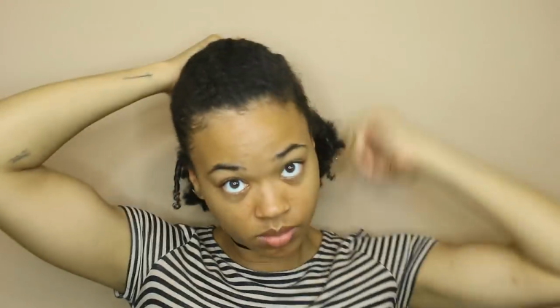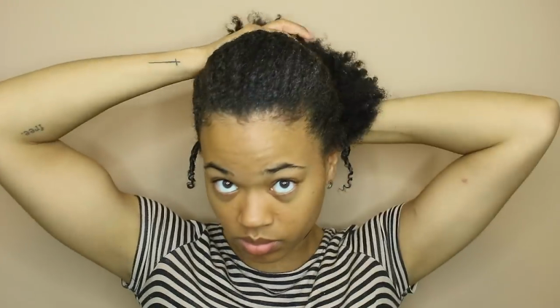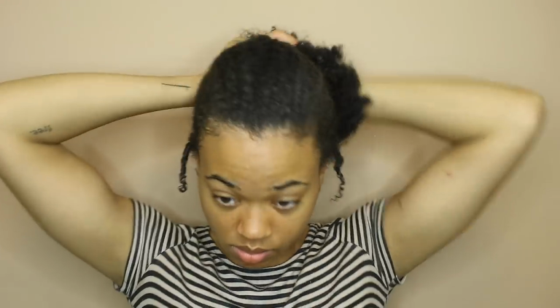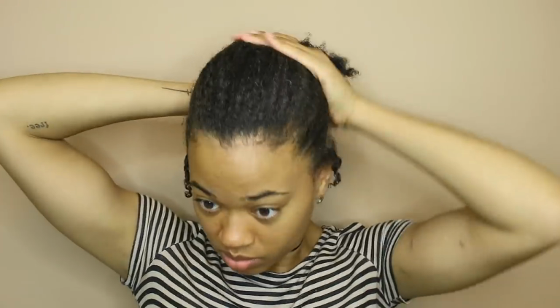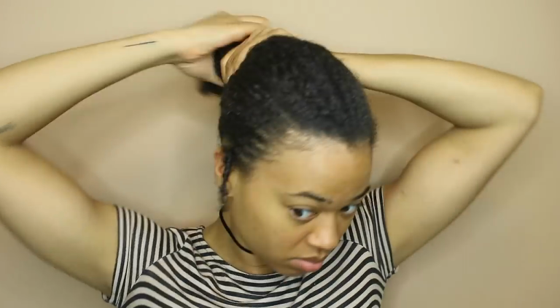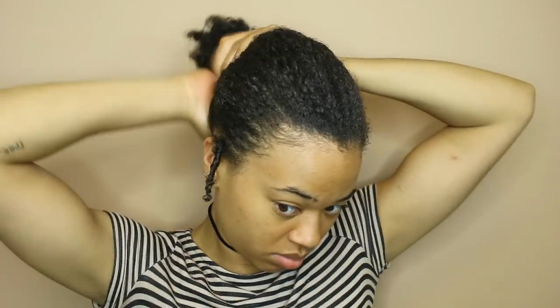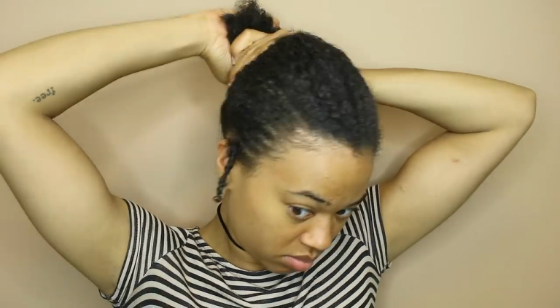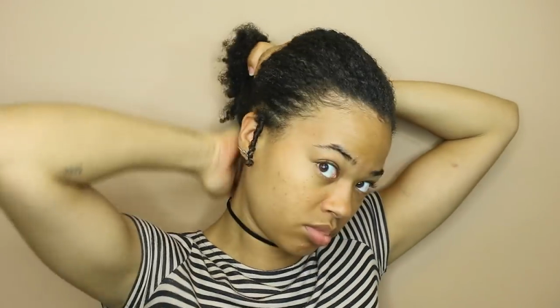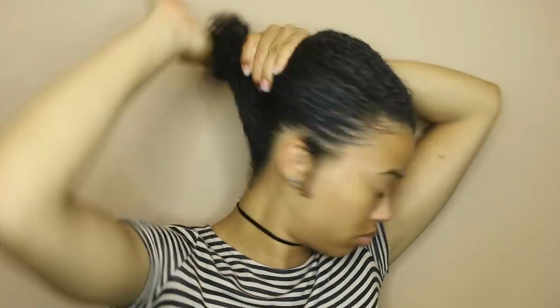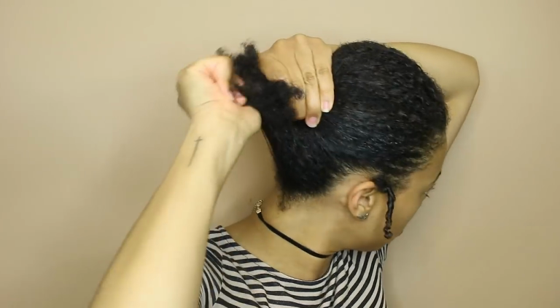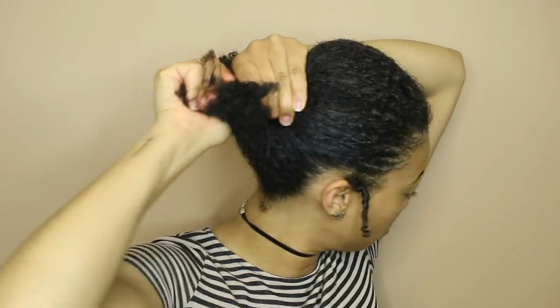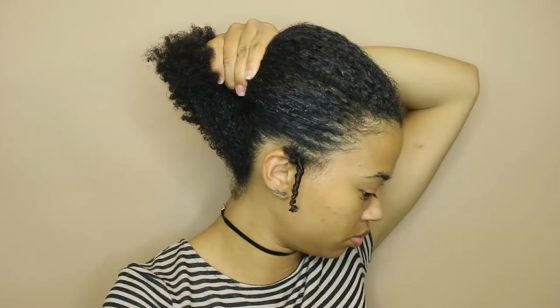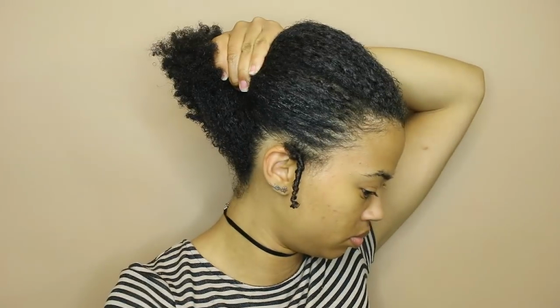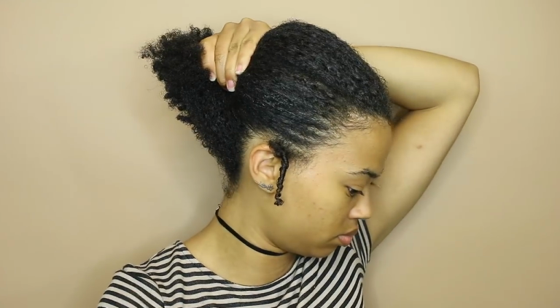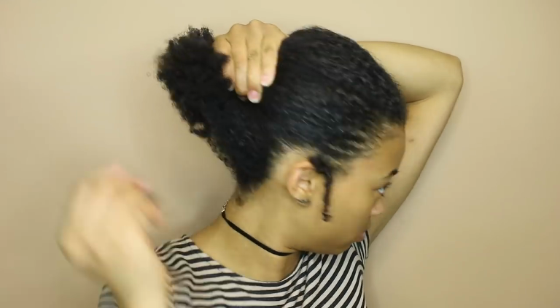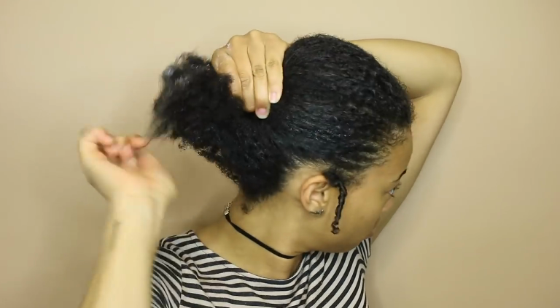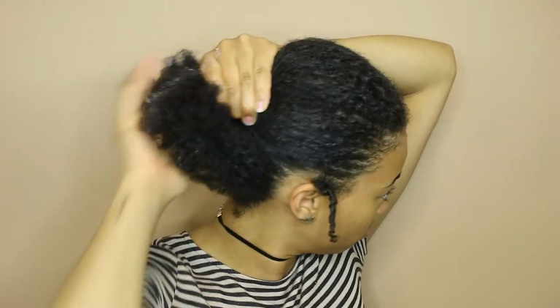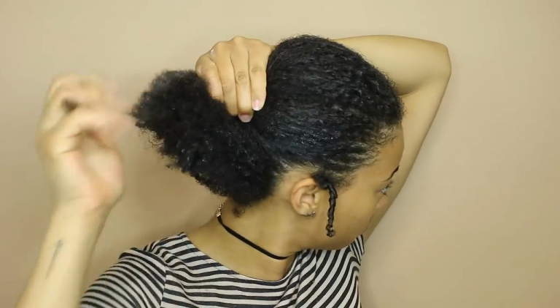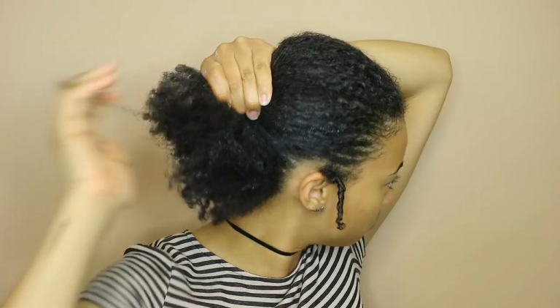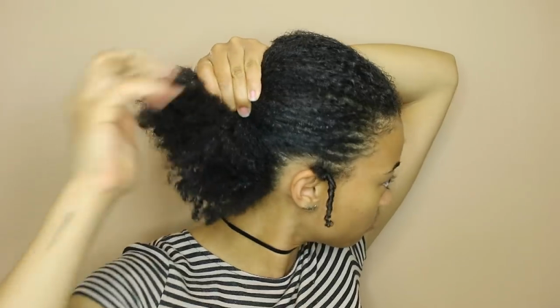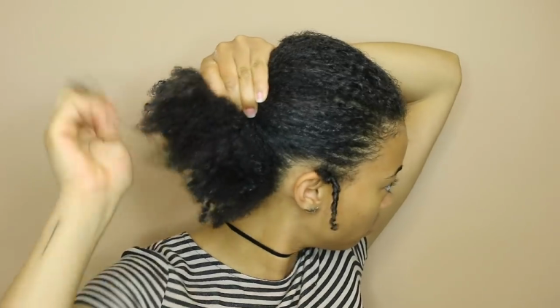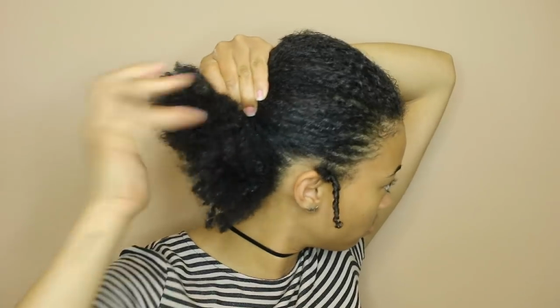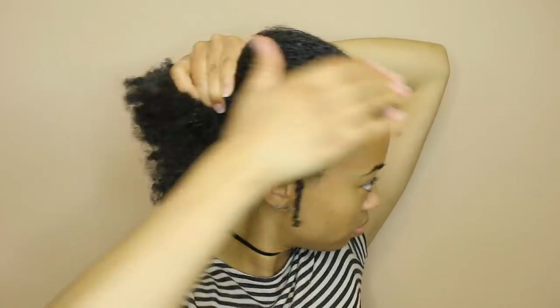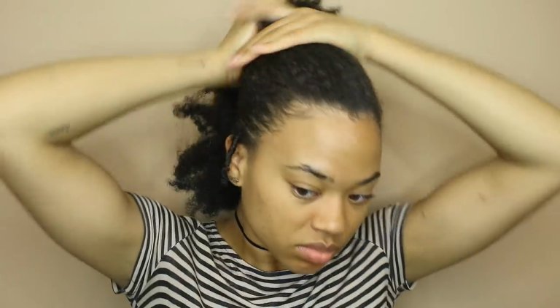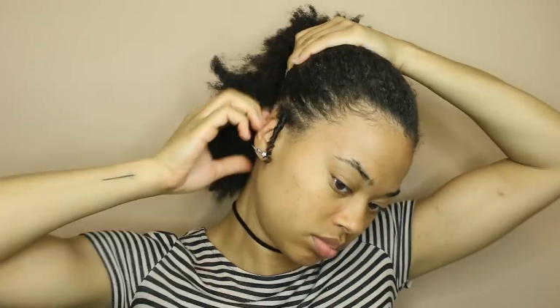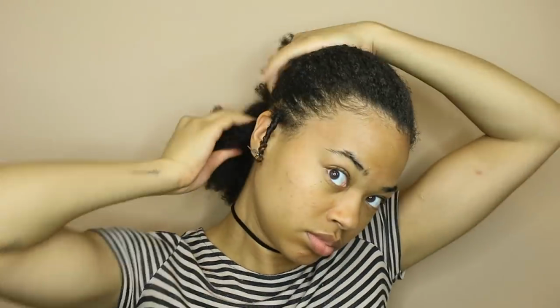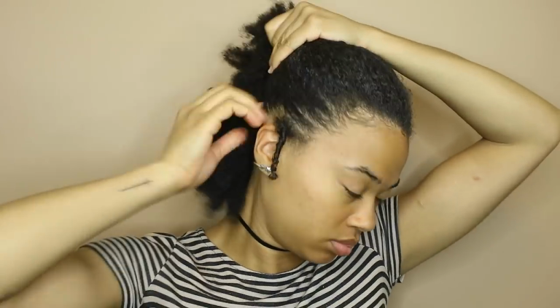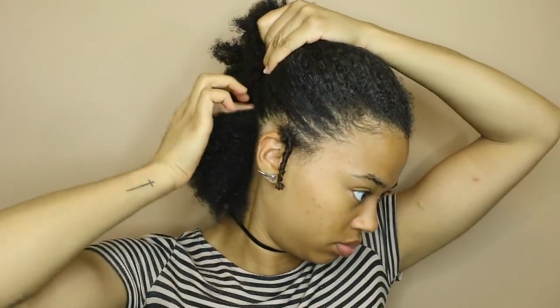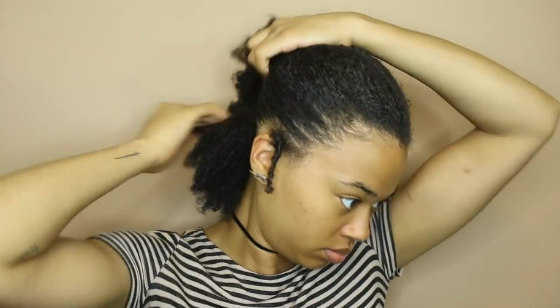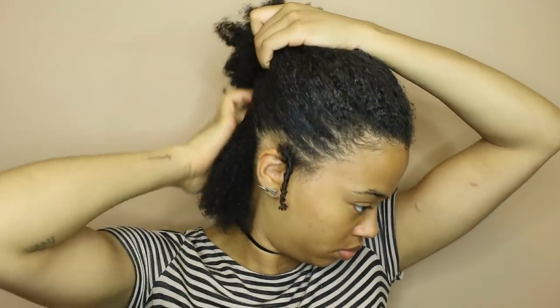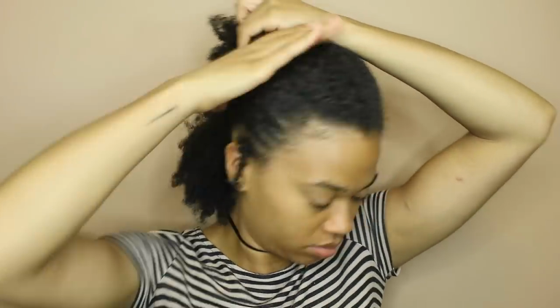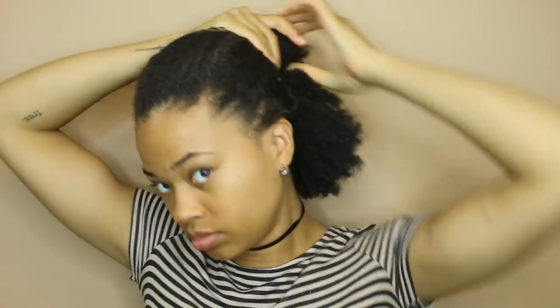I heard they changed the formula — I'm not sure. It does pretty good but I'm making sure to get it really good on my ends because this is gonna be a protective style.